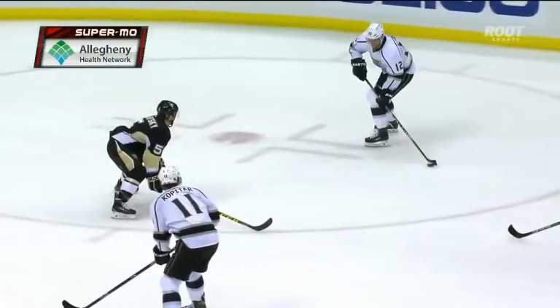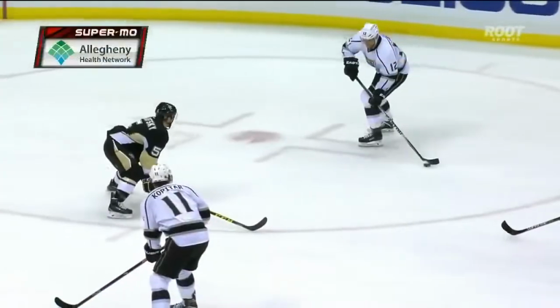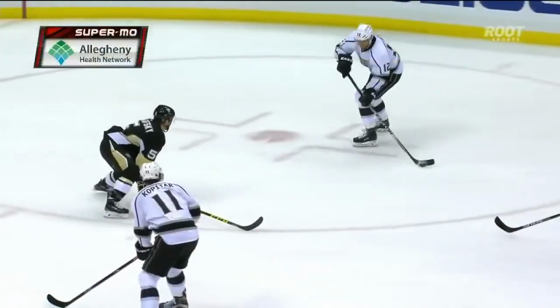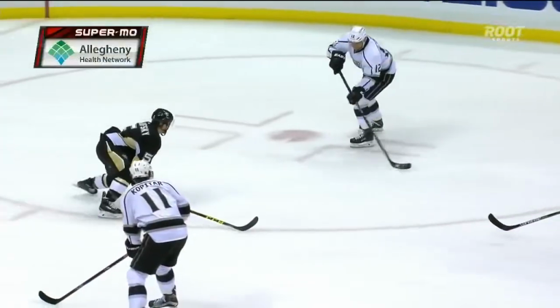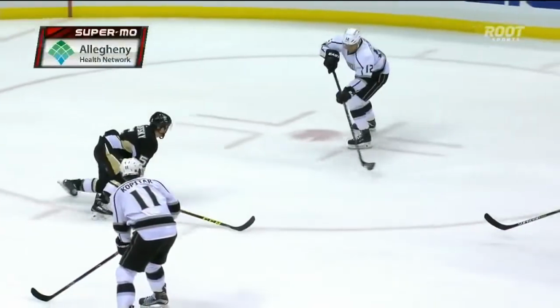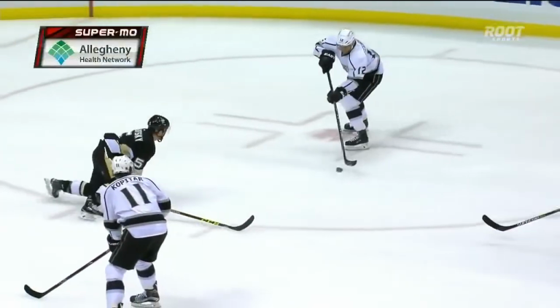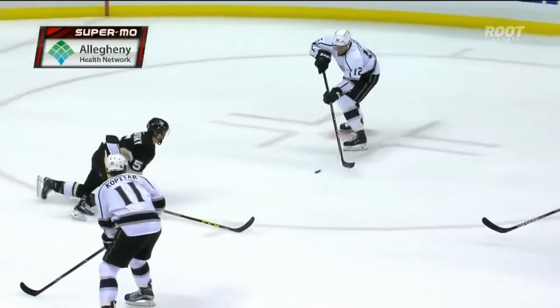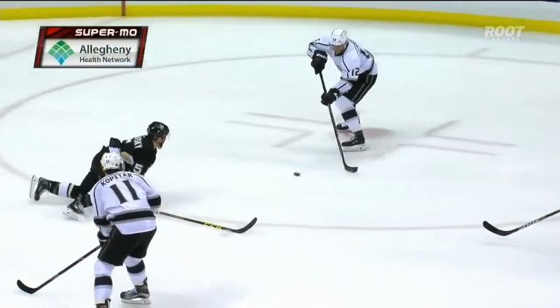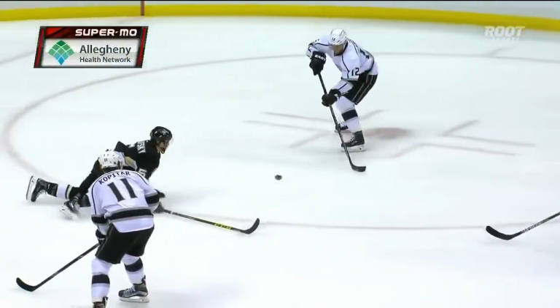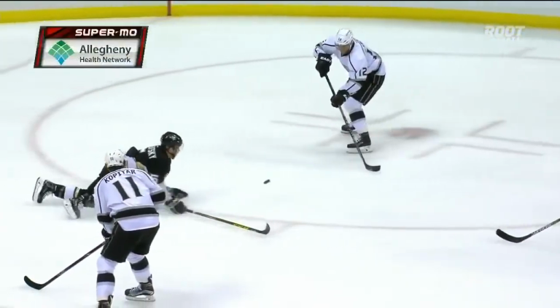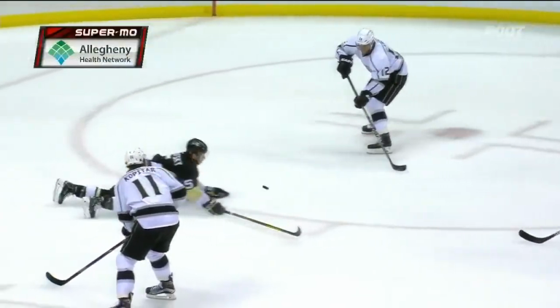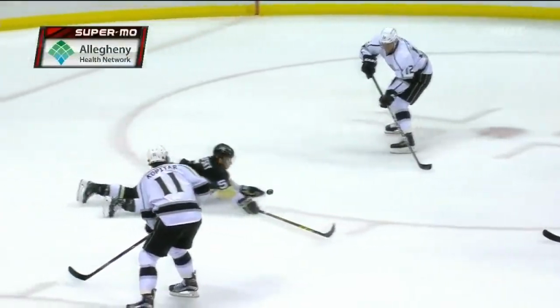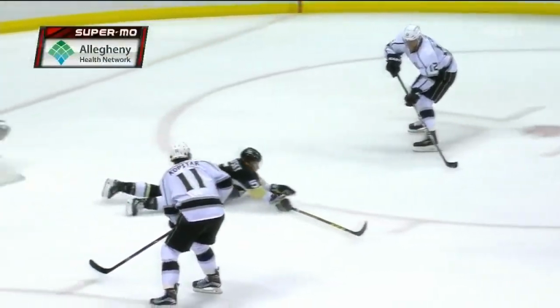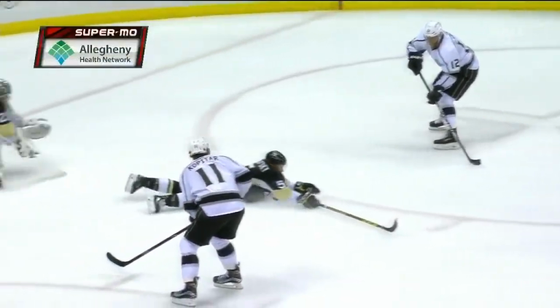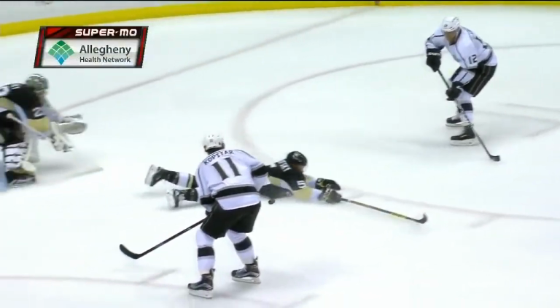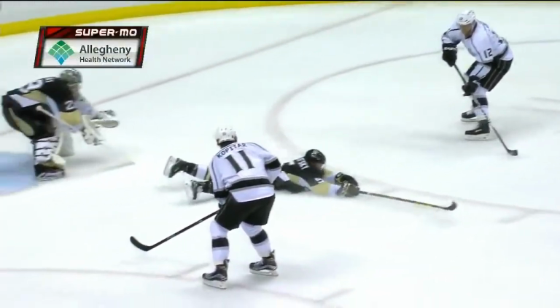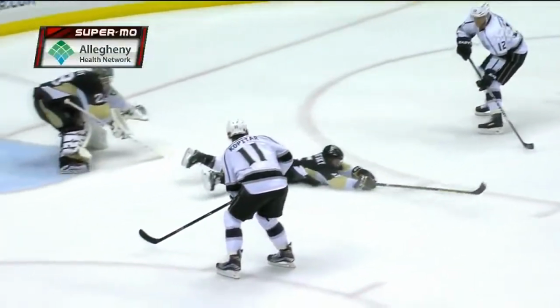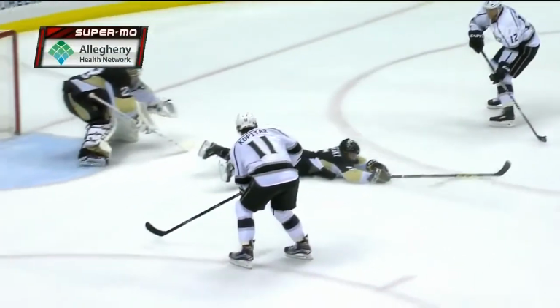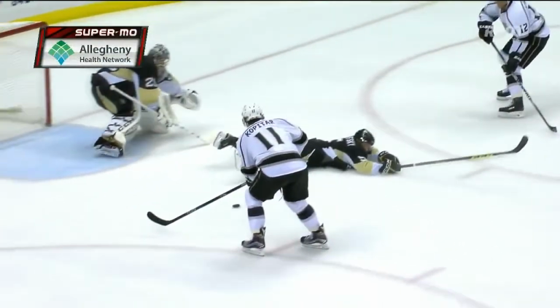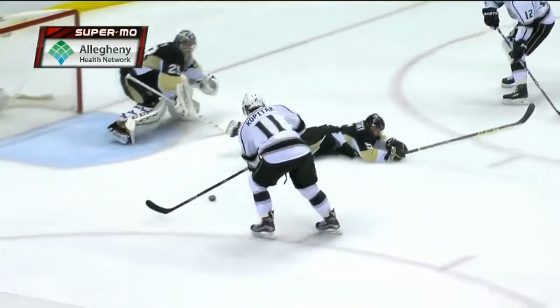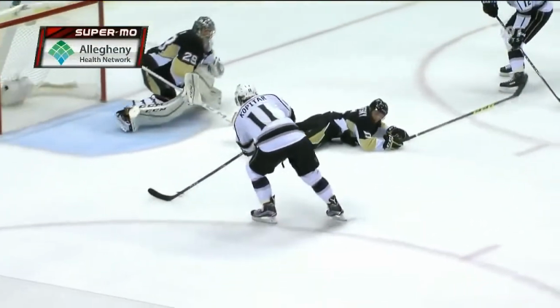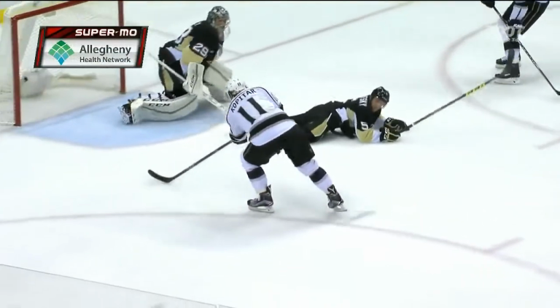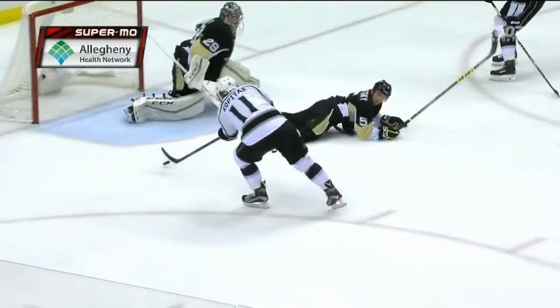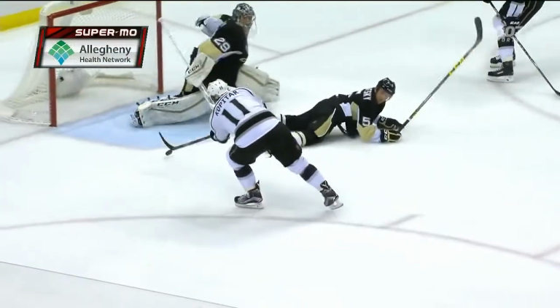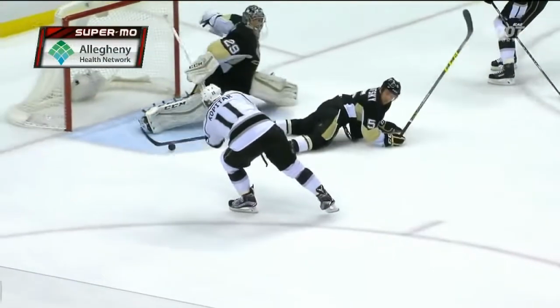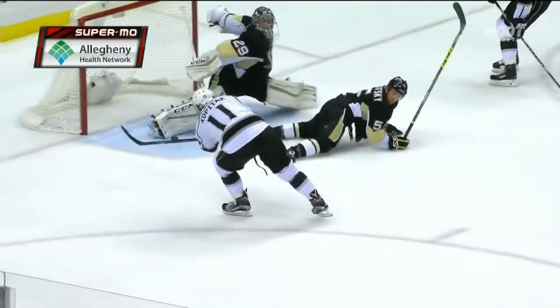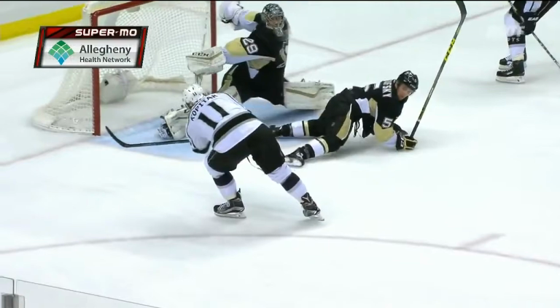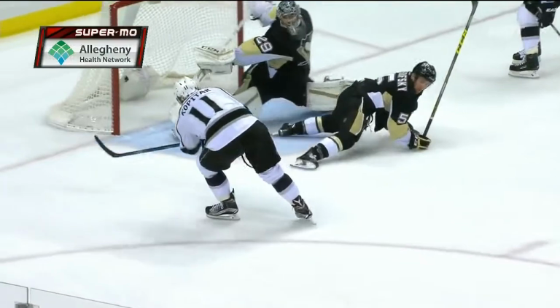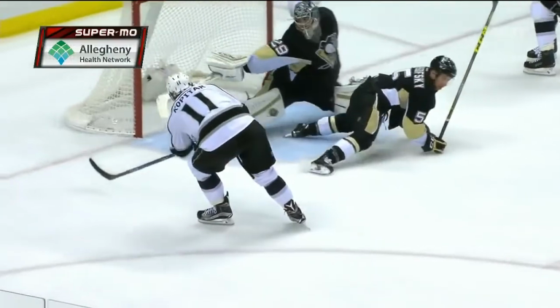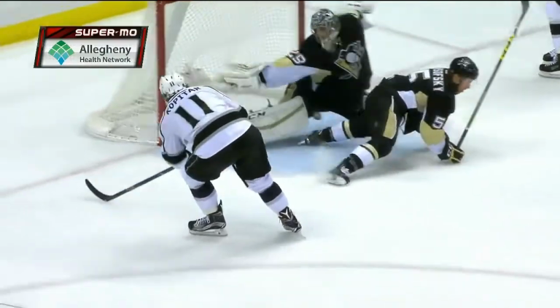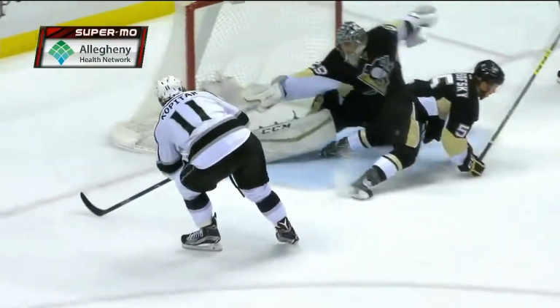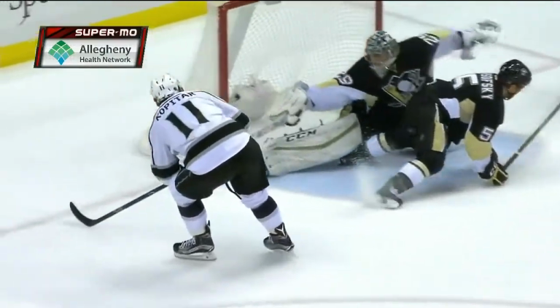Kopitar takes a look, the dish pass over the stick of Worsowski, Kopitar just couldn't elevate it.